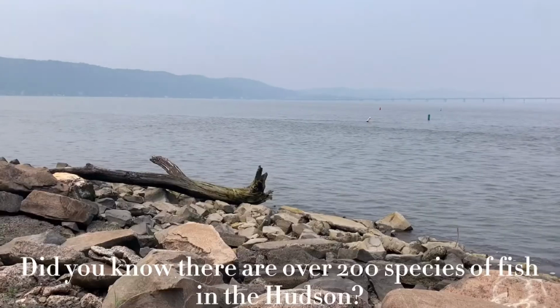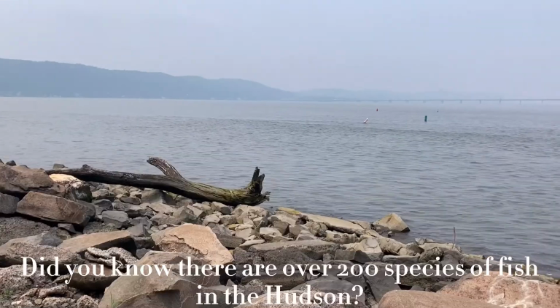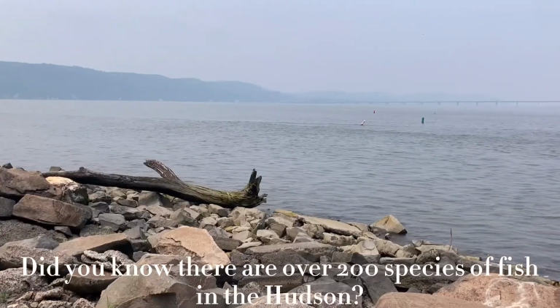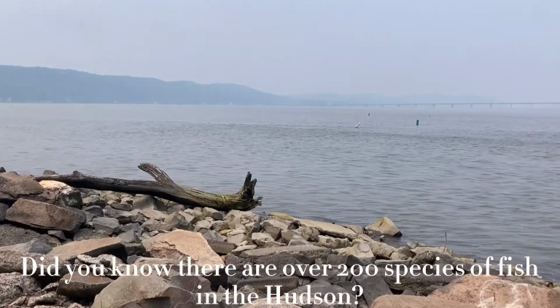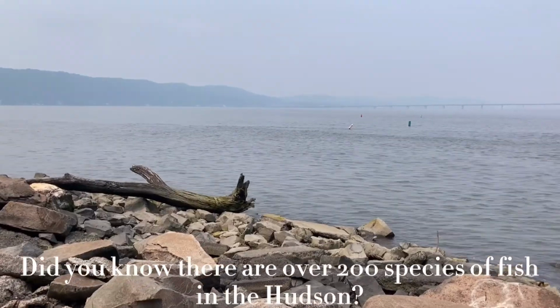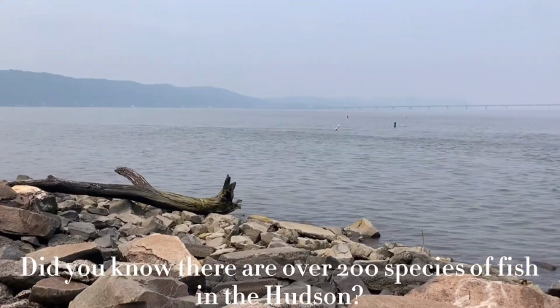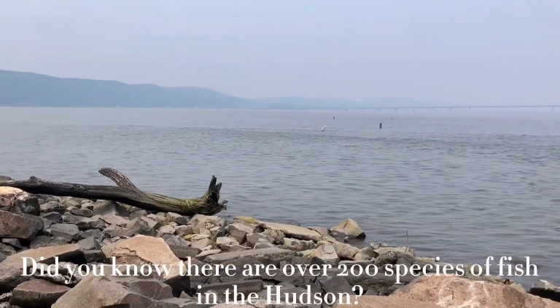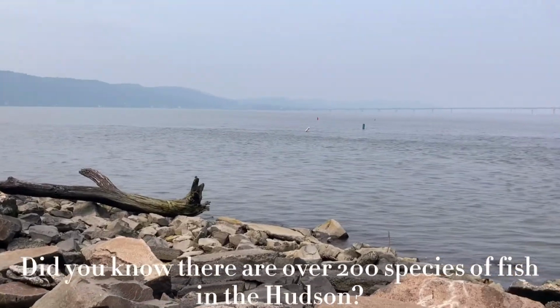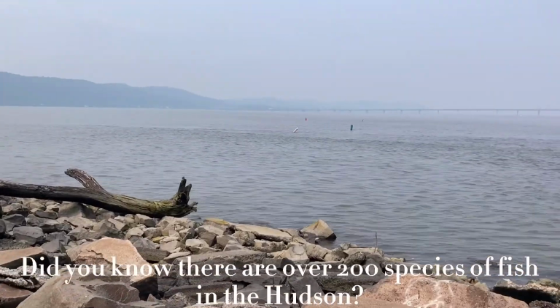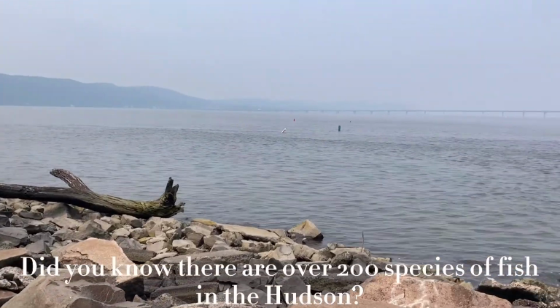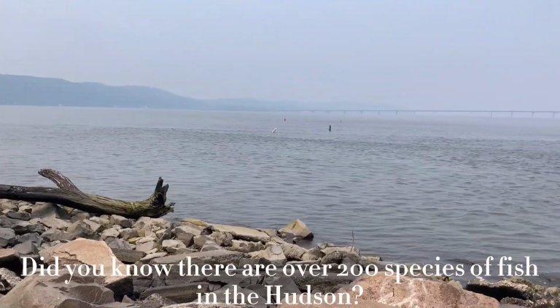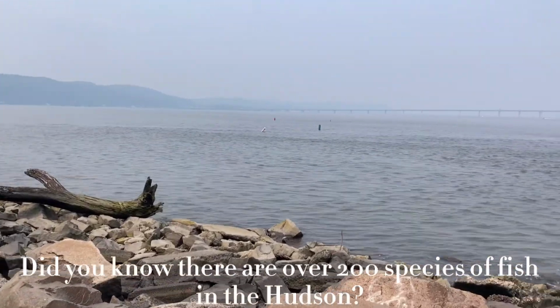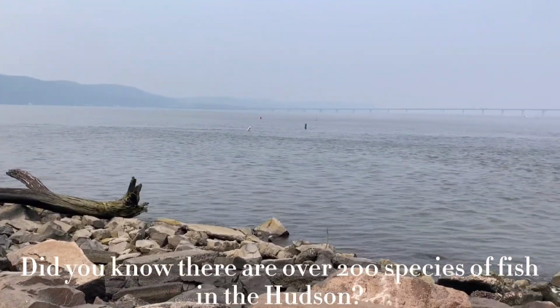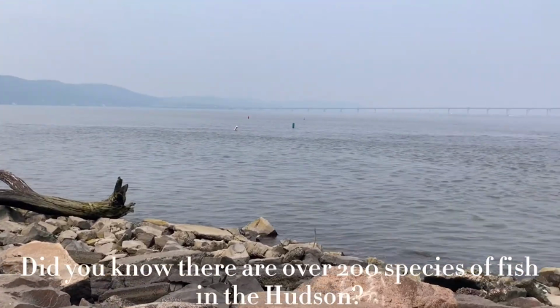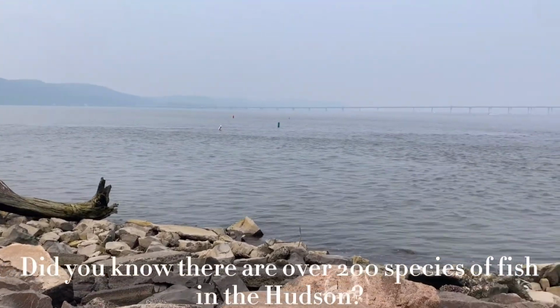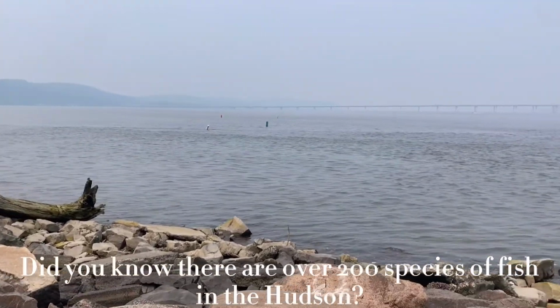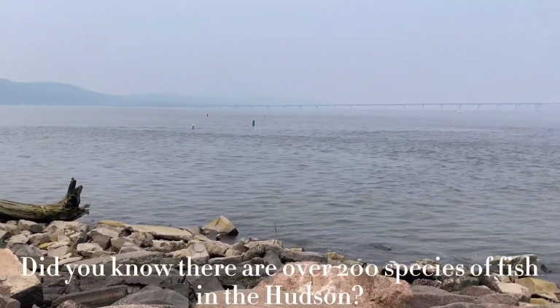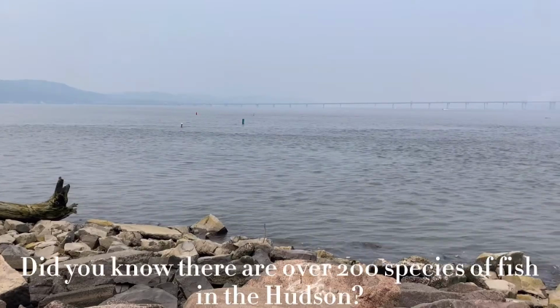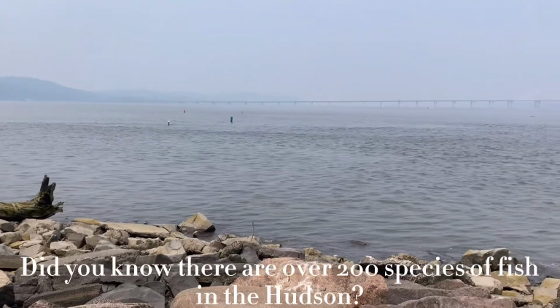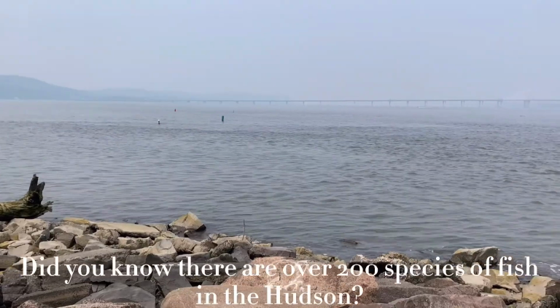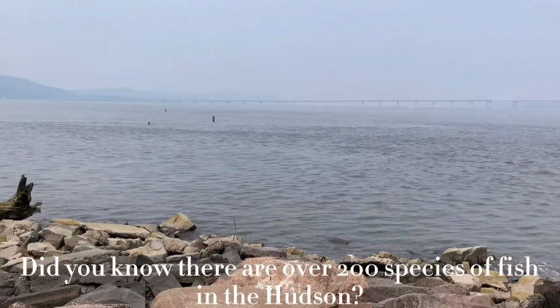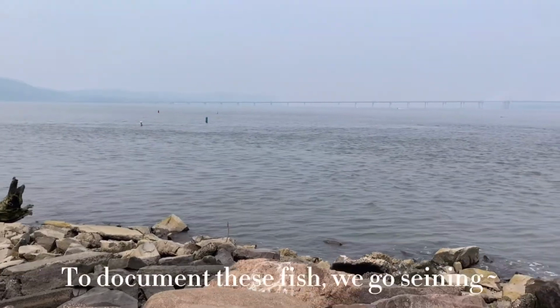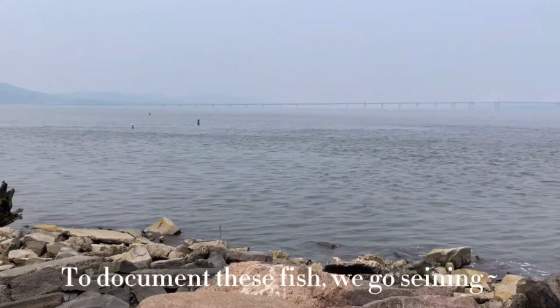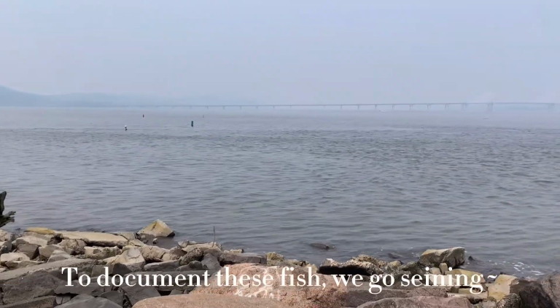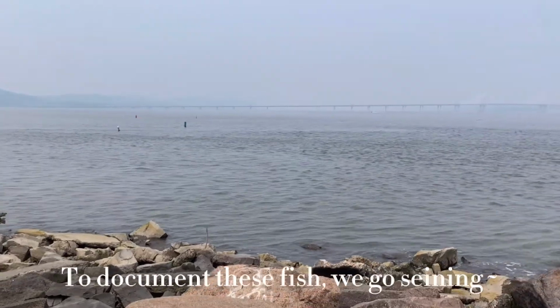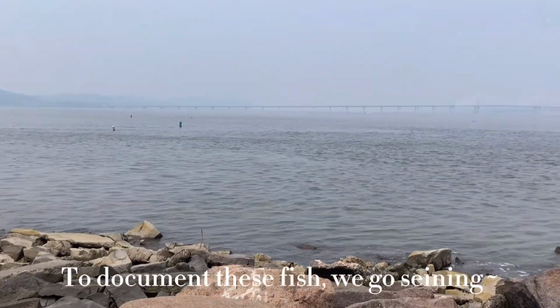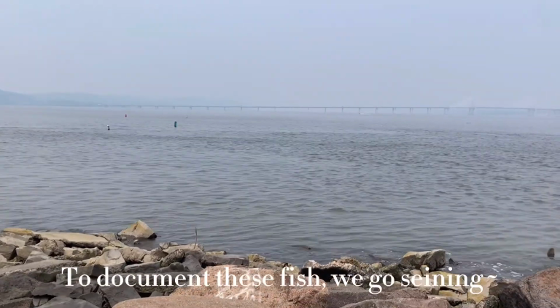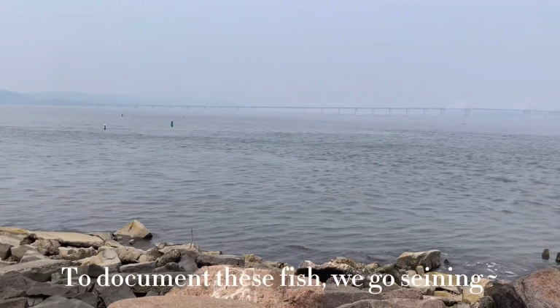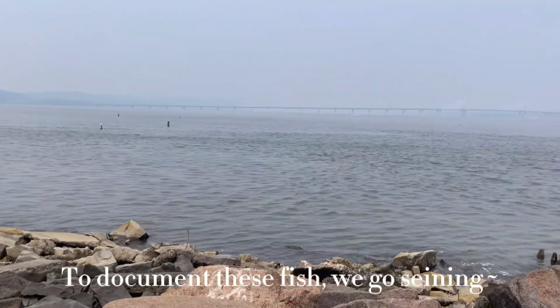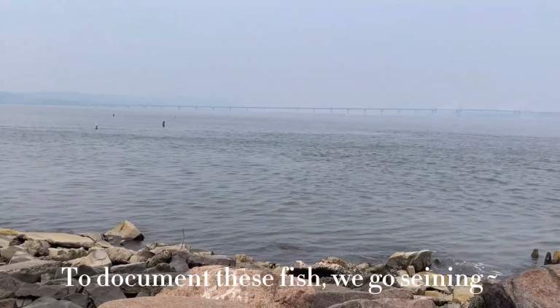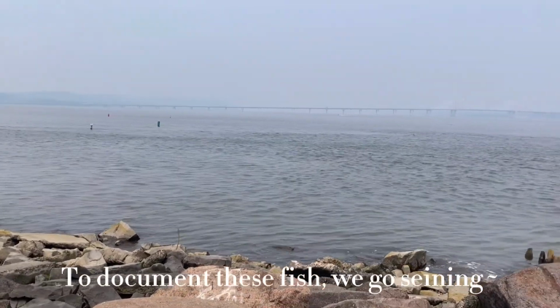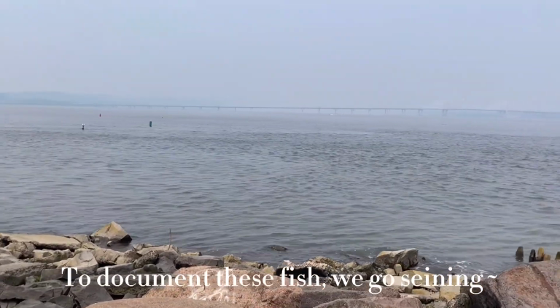Did you know there are over 200 species of fish in the Hudson? To document these fish, we go seining.